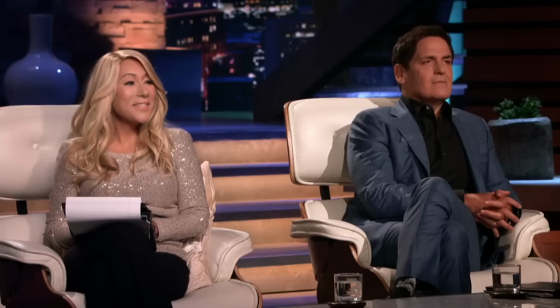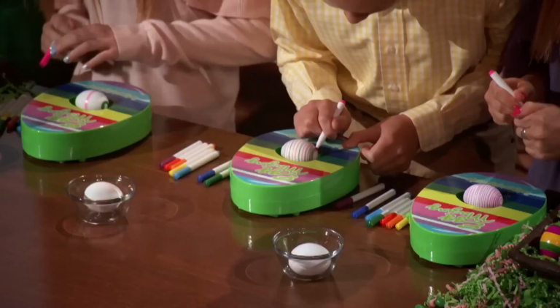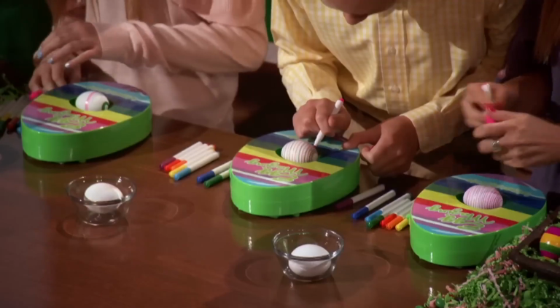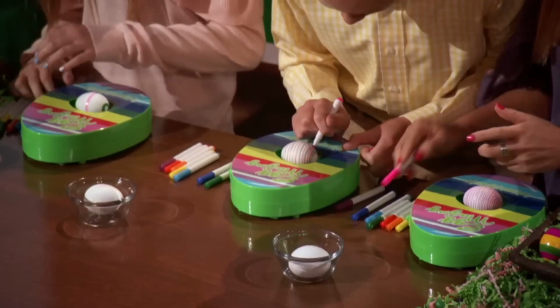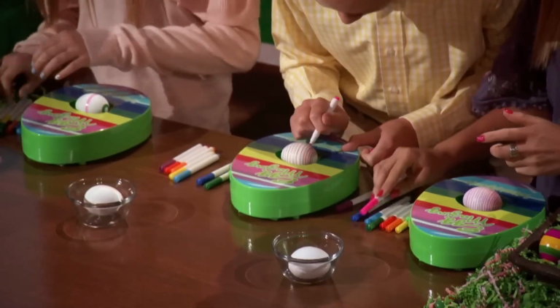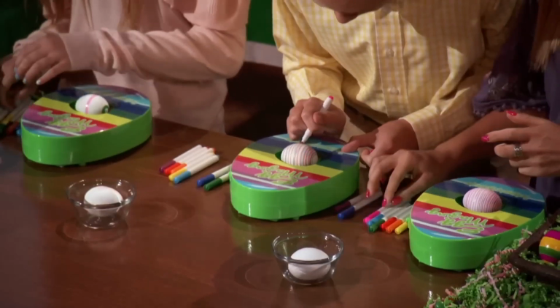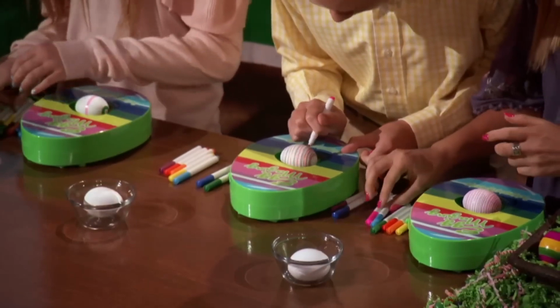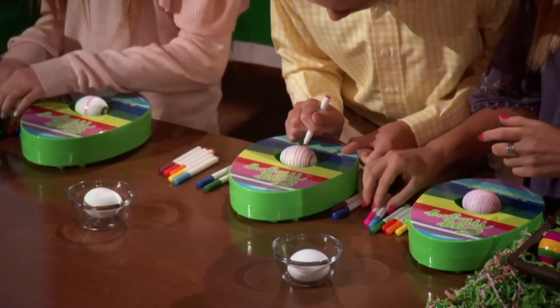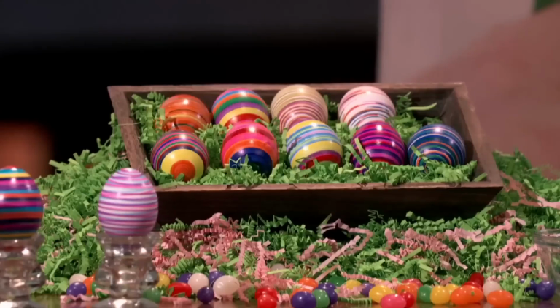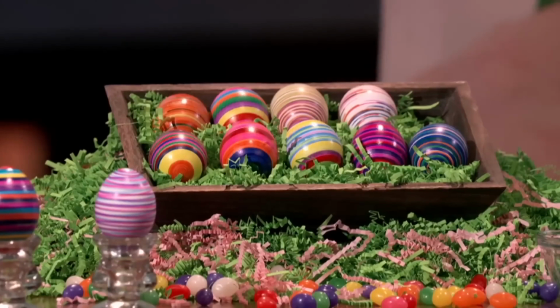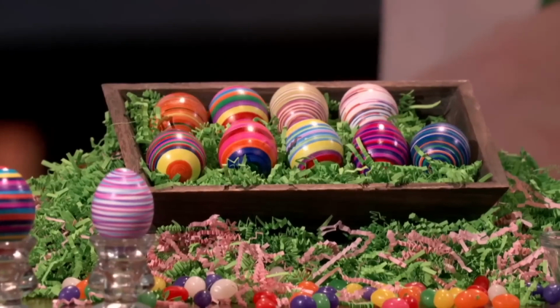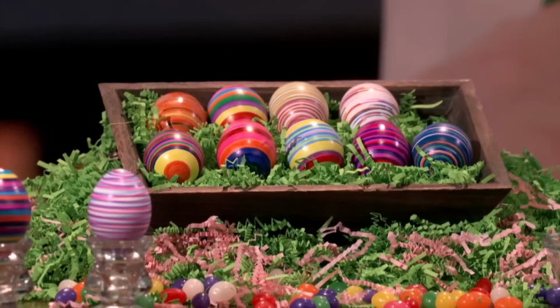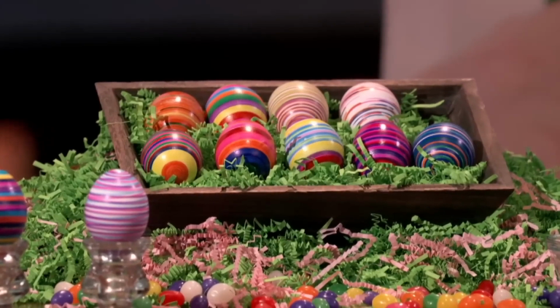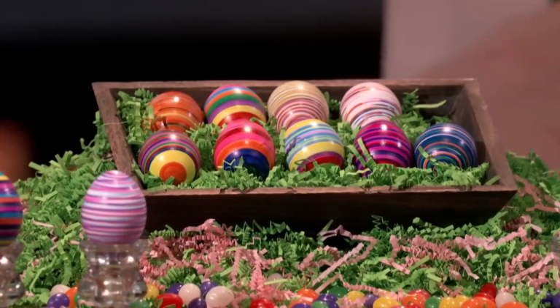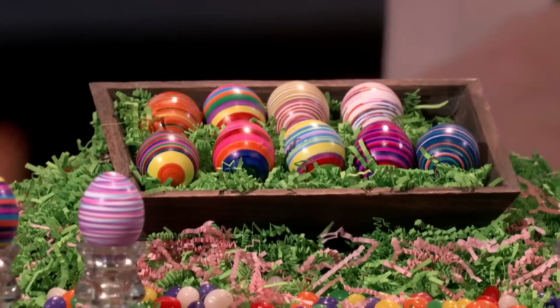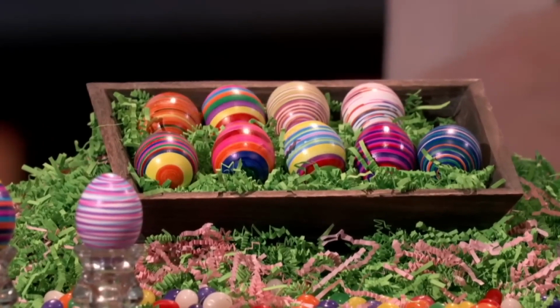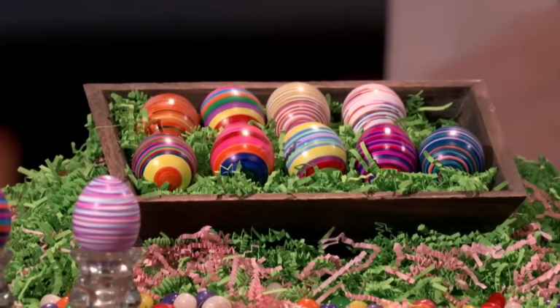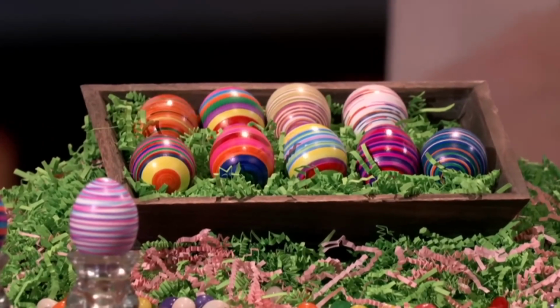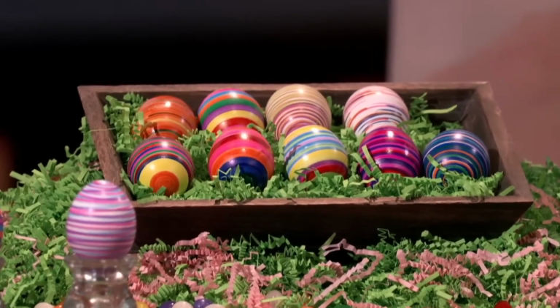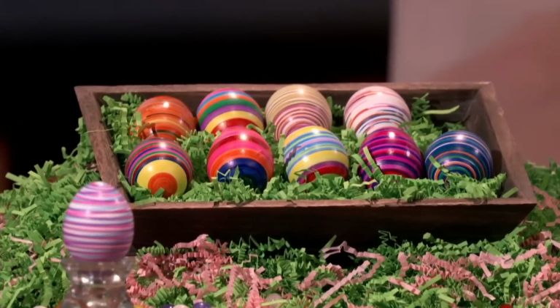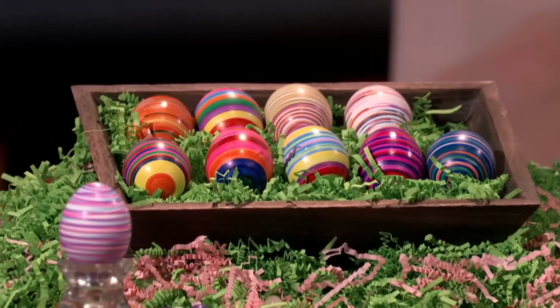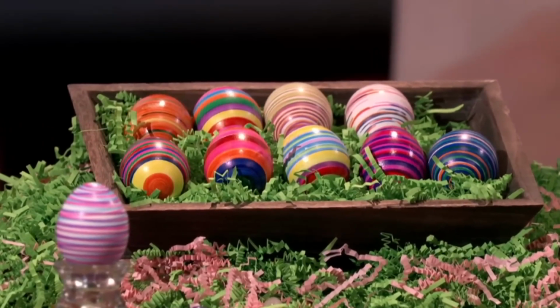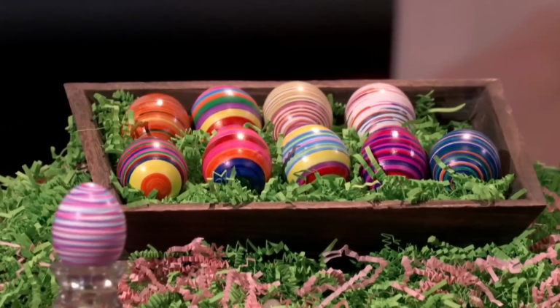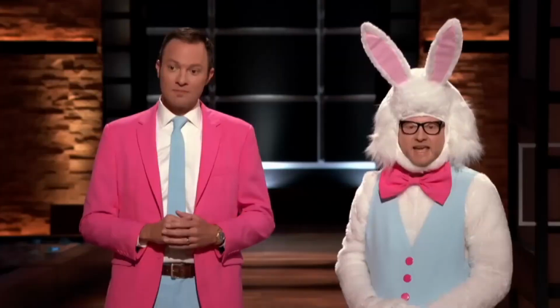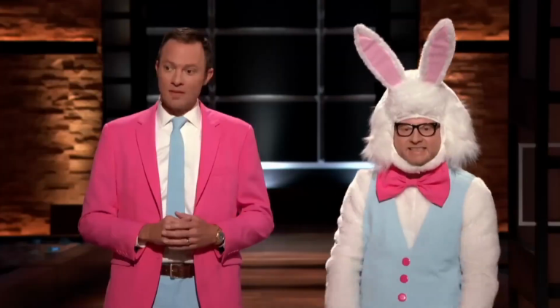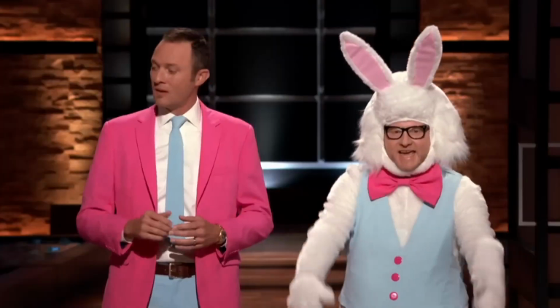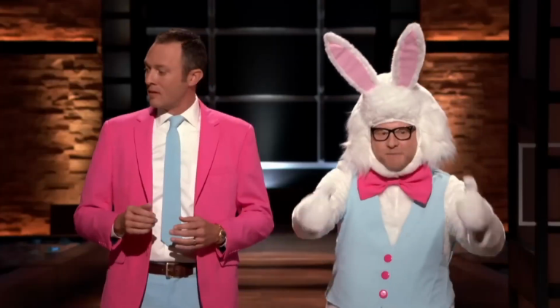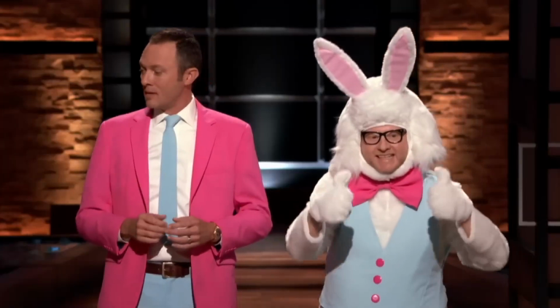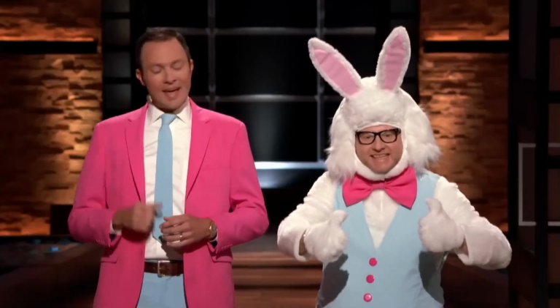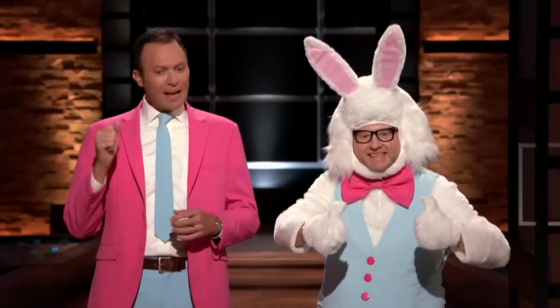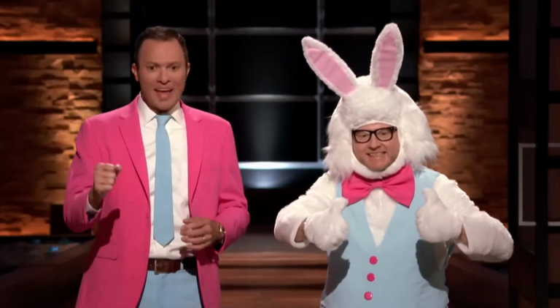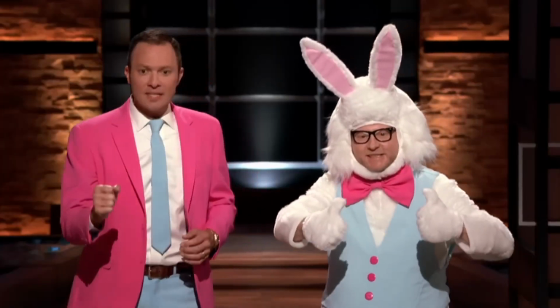So, Sharks, who wants to join us and help us change the way families decorate their Easter eggs? It's Eggmazing!